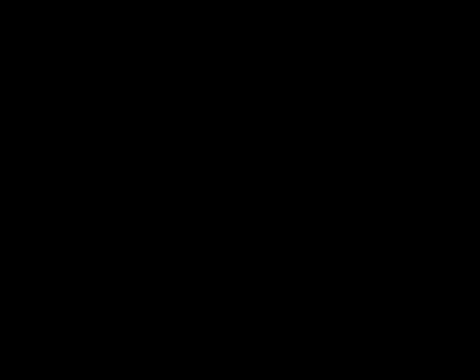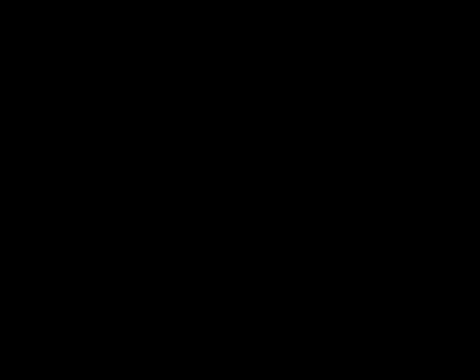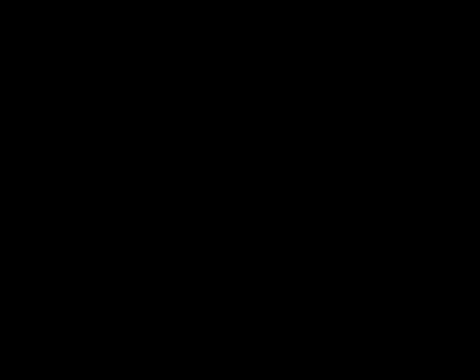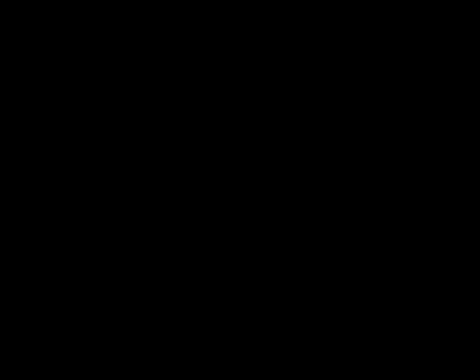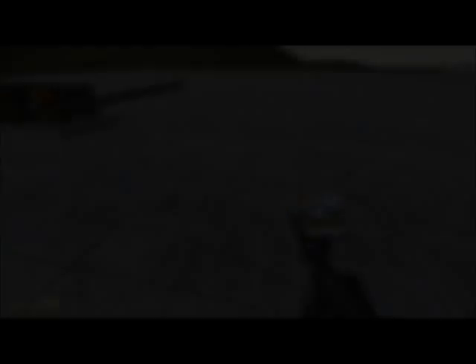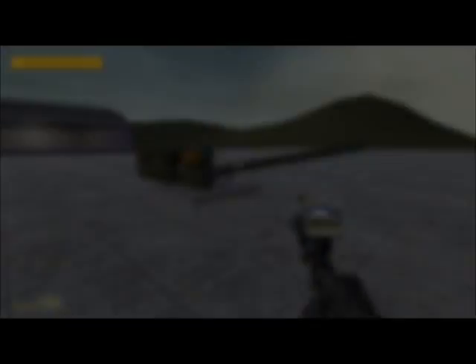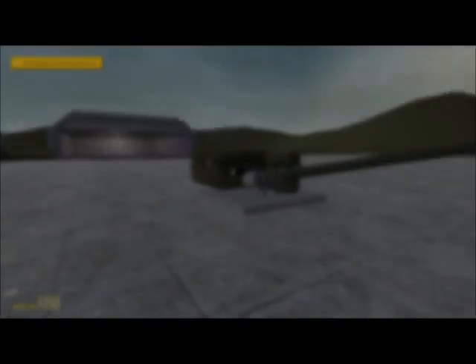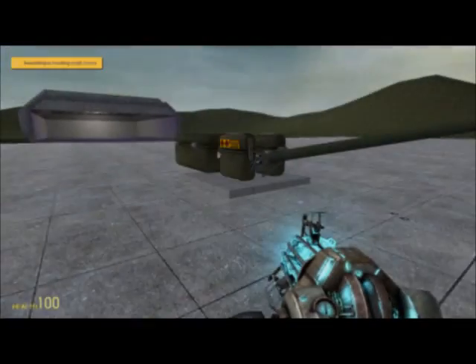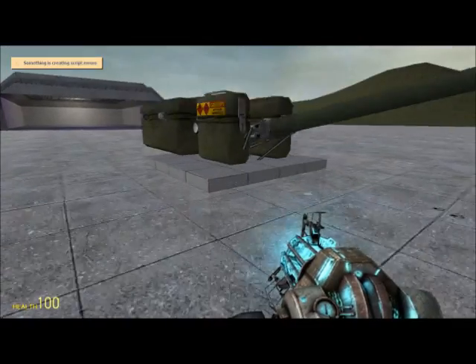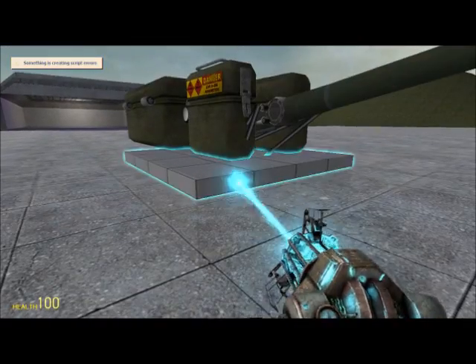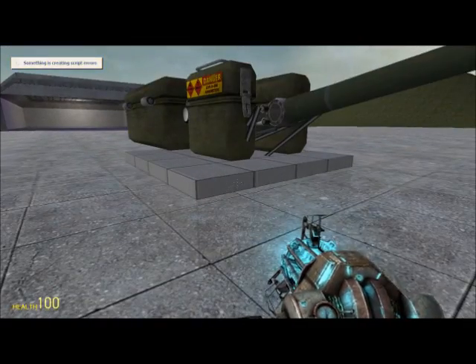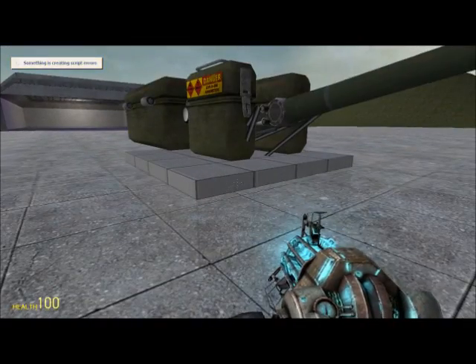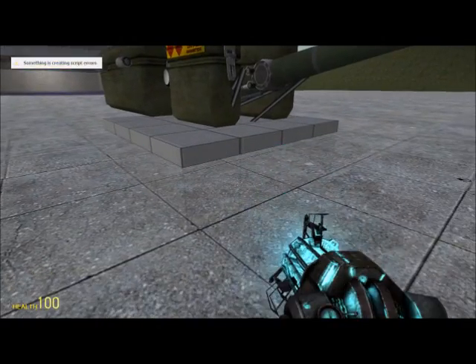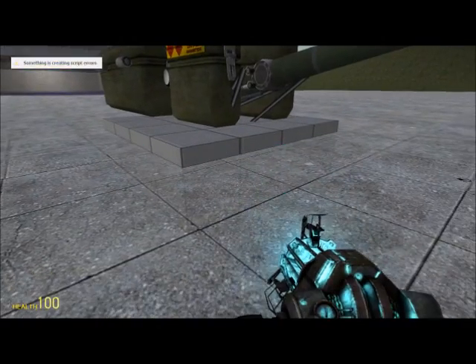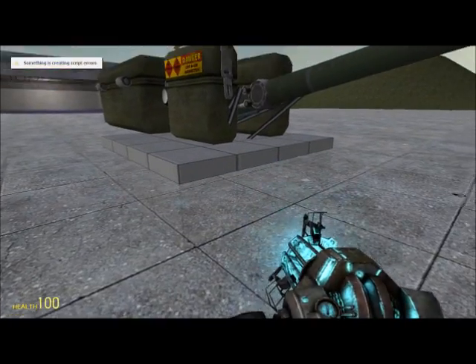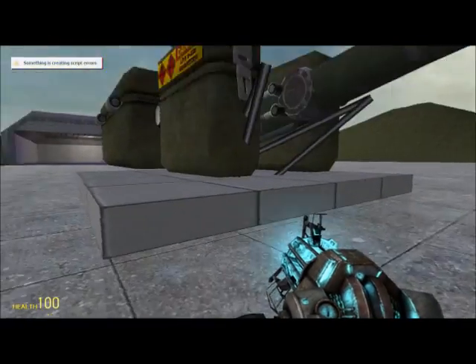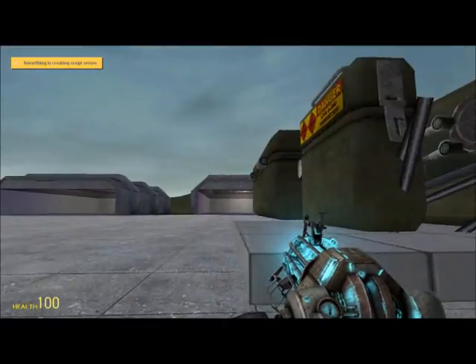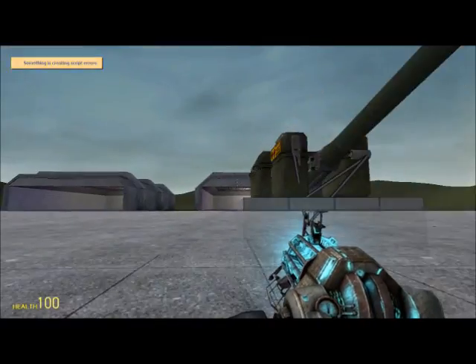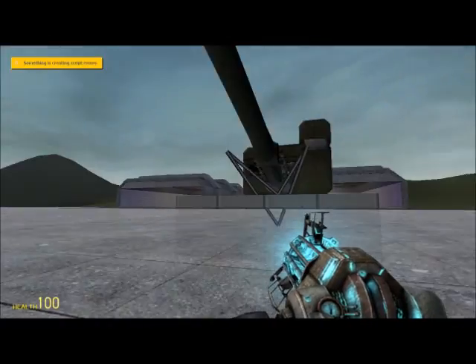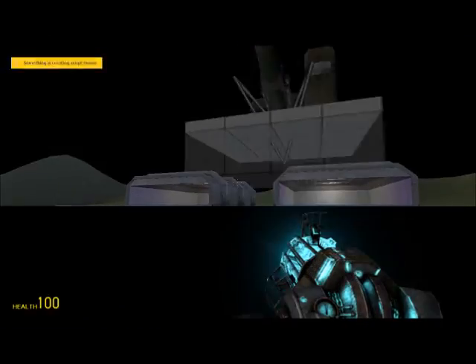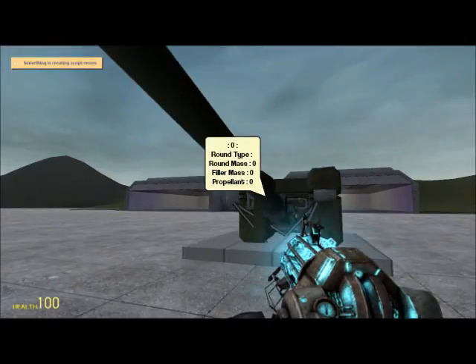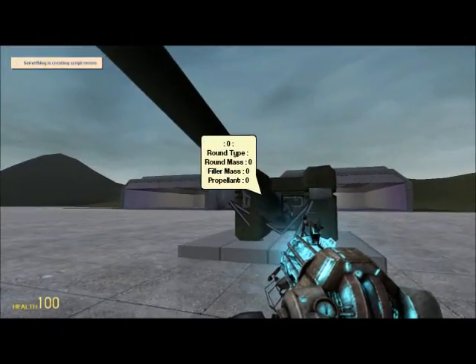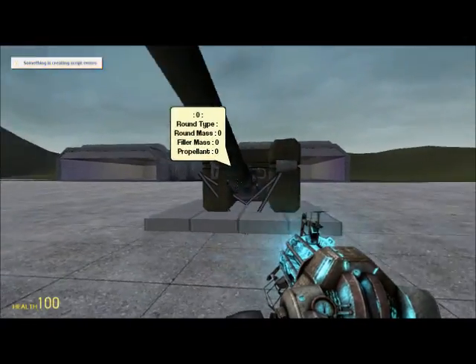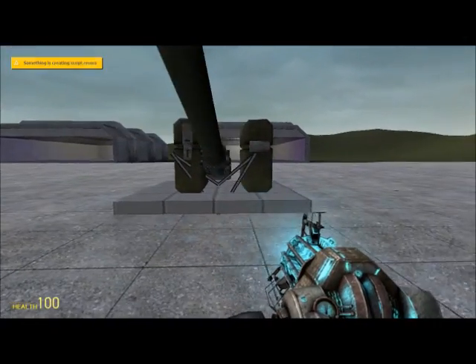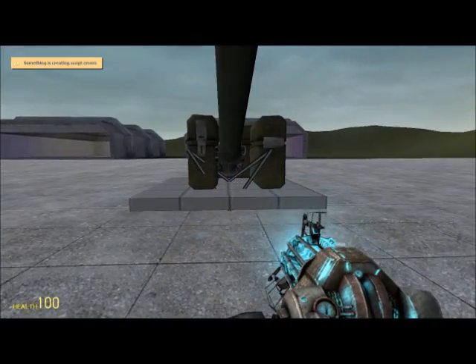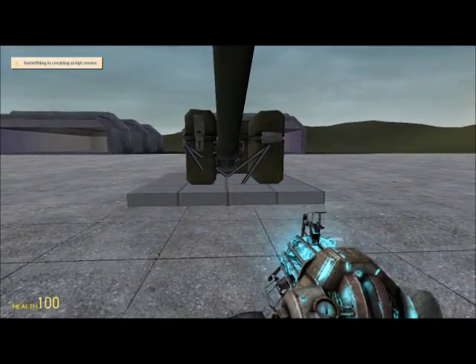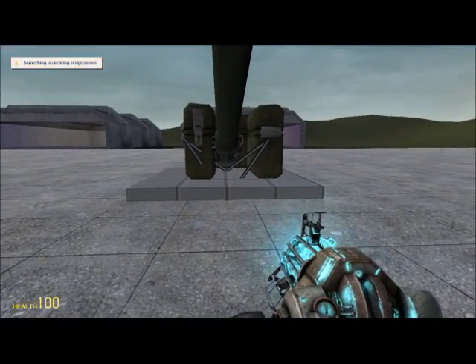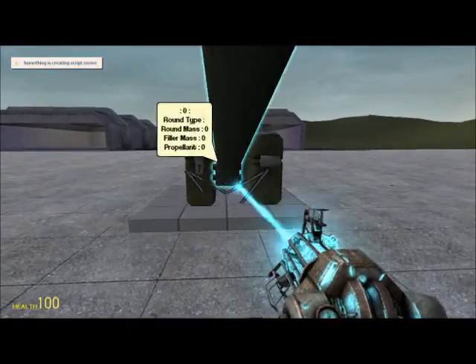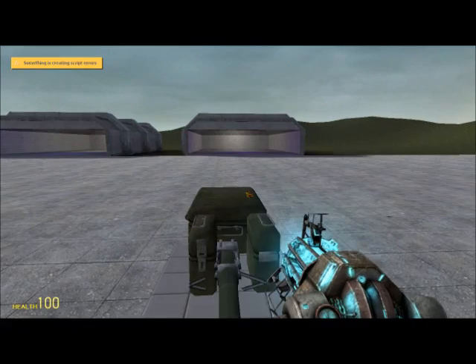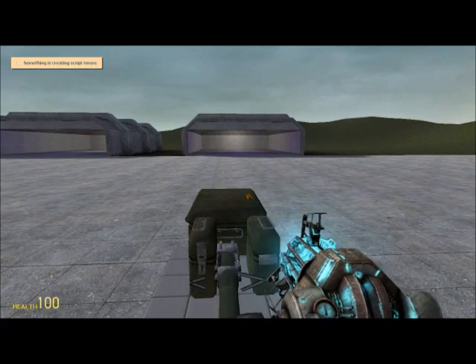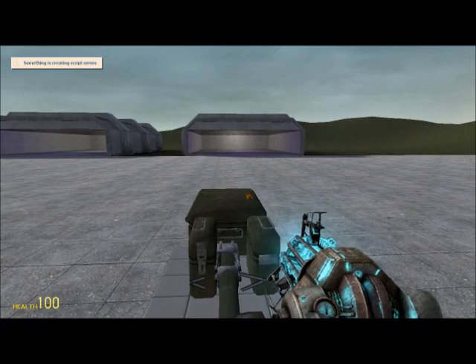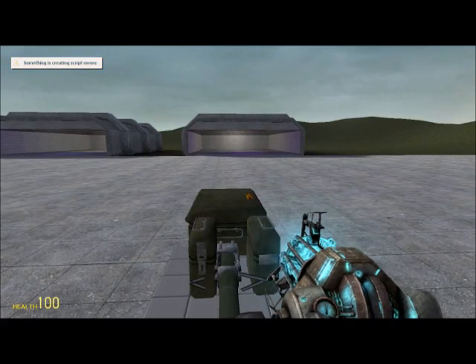Alright kids, this is Red, and this is the second part of my tutorial on tank turrets.